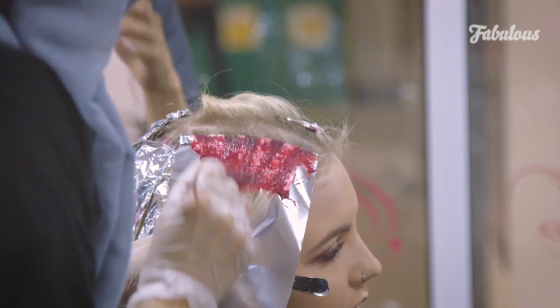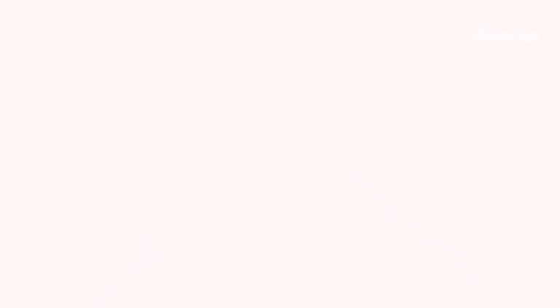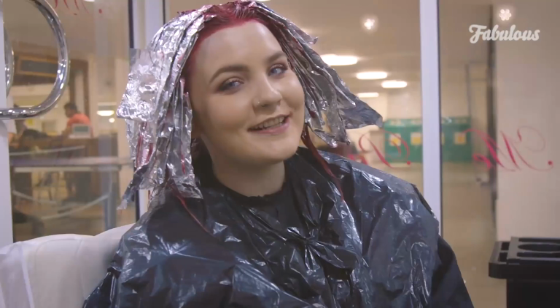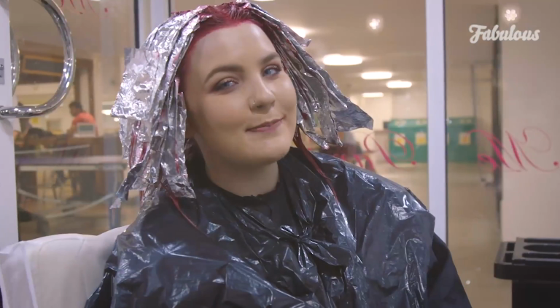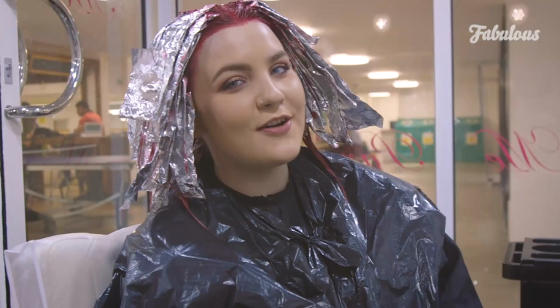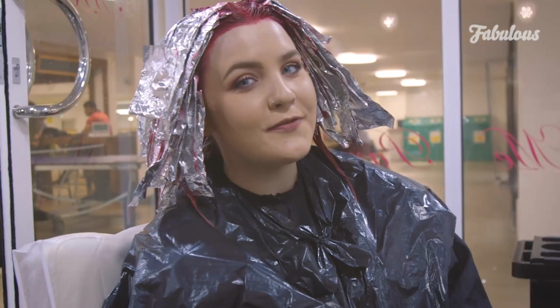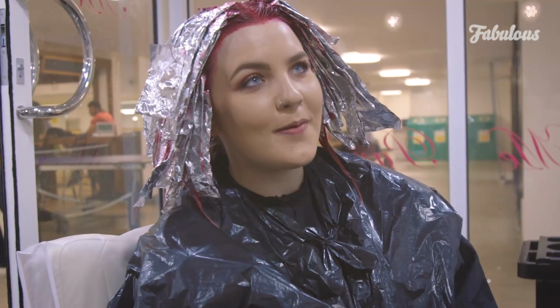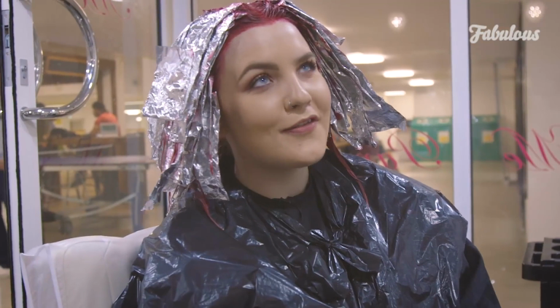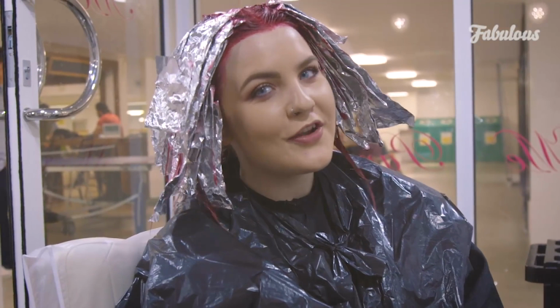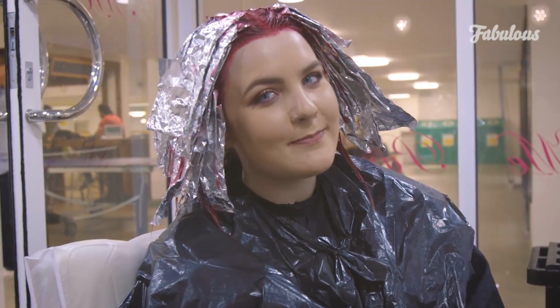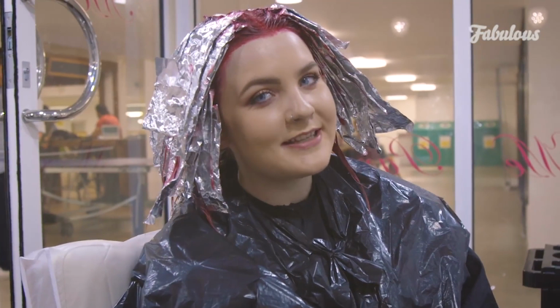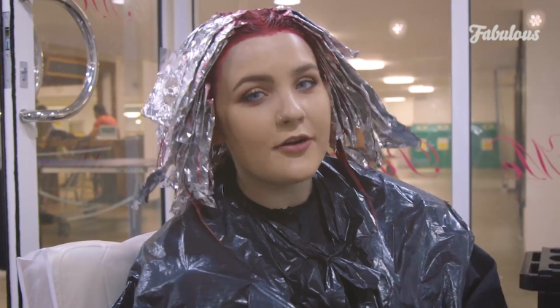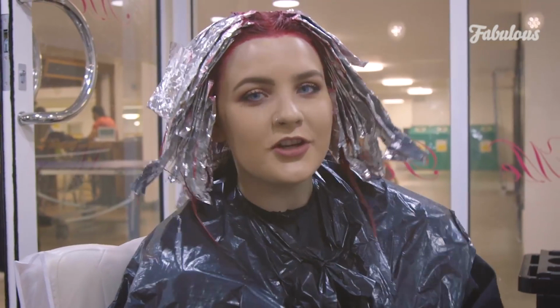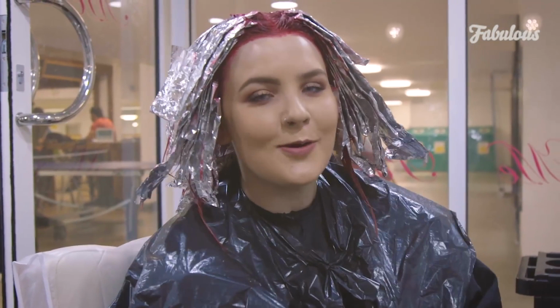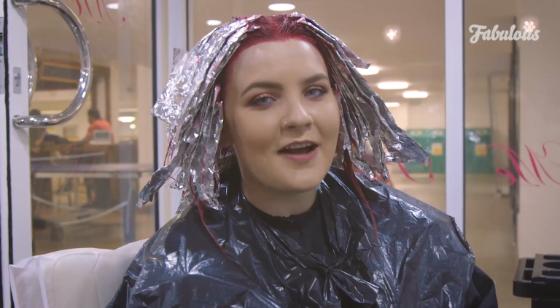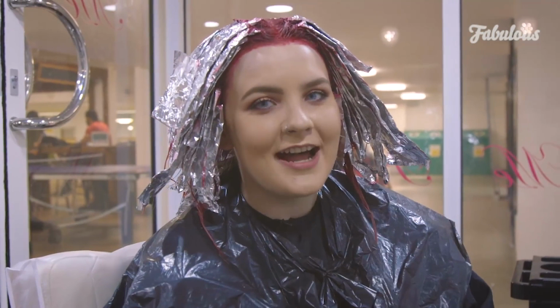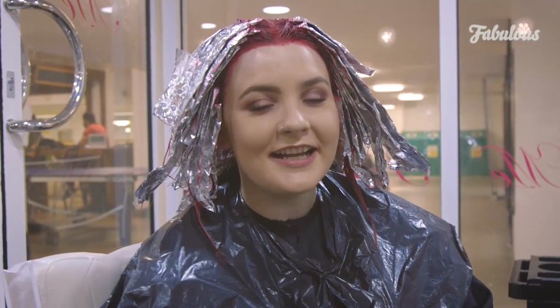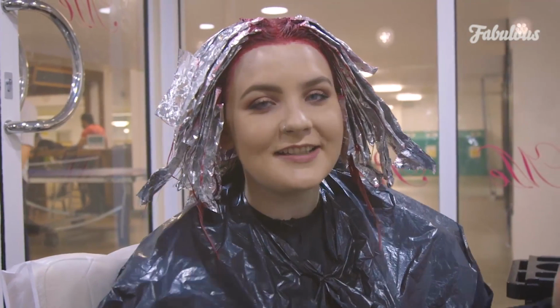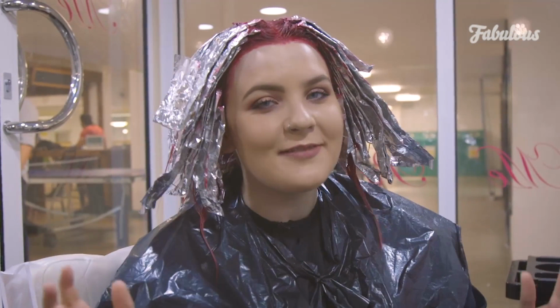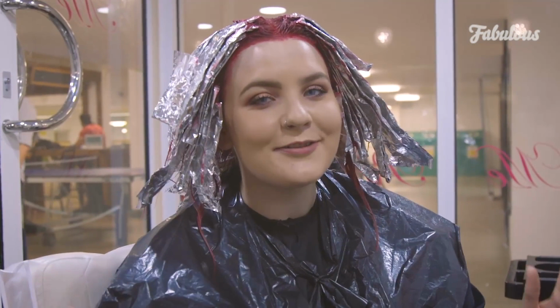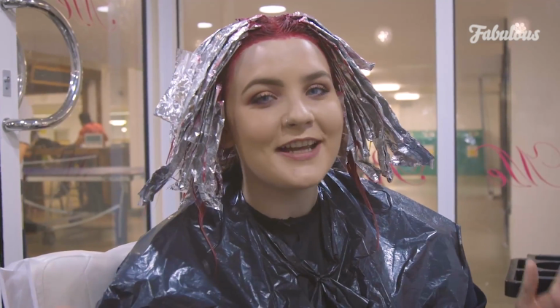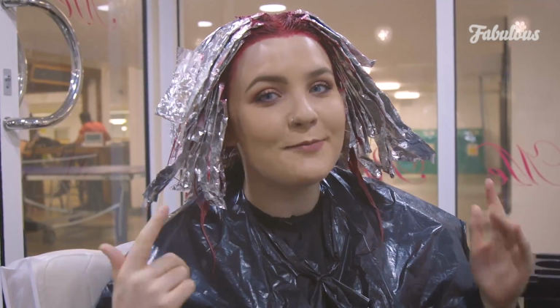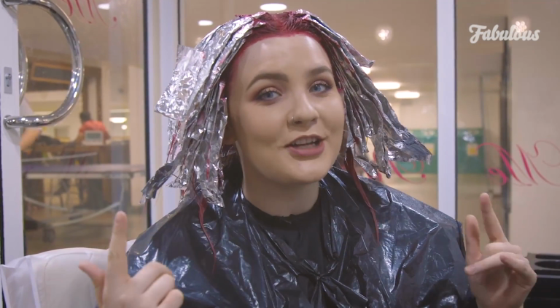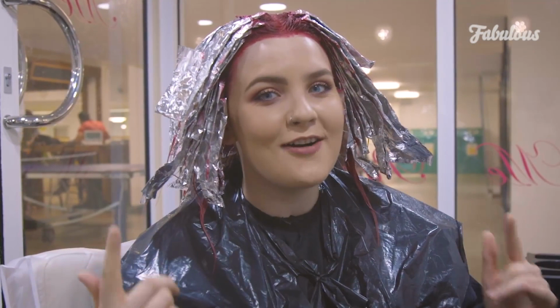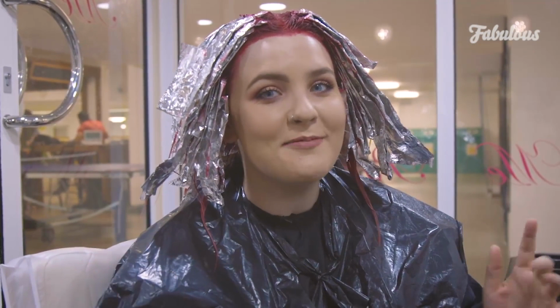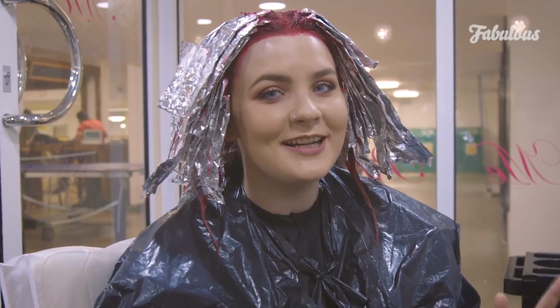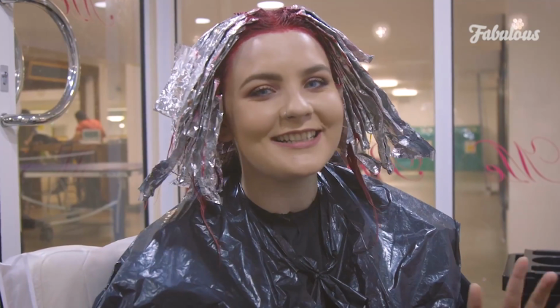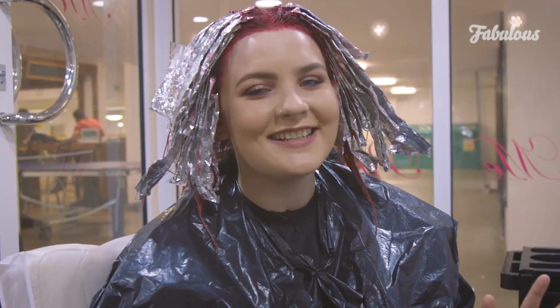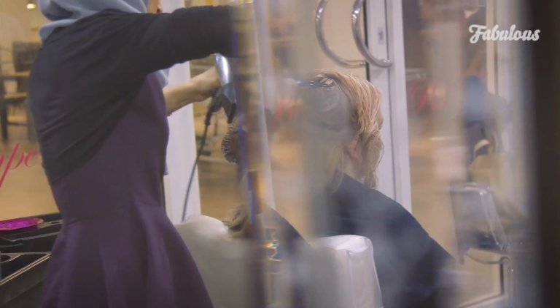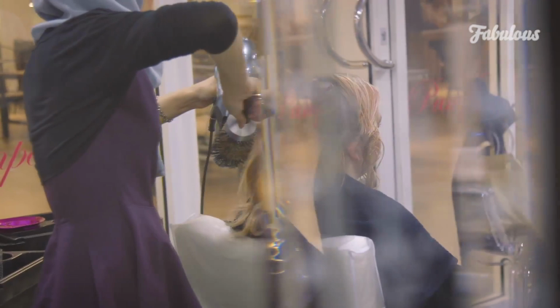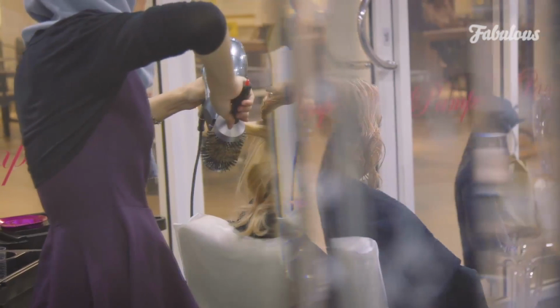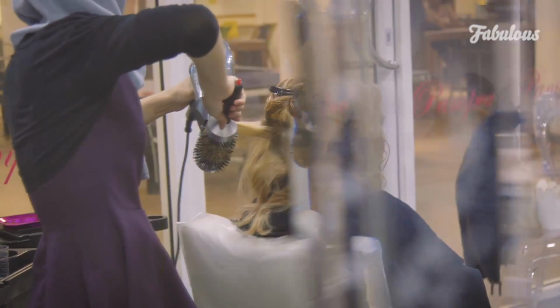The hair dye's been on for about 30 minutes now, just over, and it's time to finally wash it out. I'm really excited to see what it looks like.